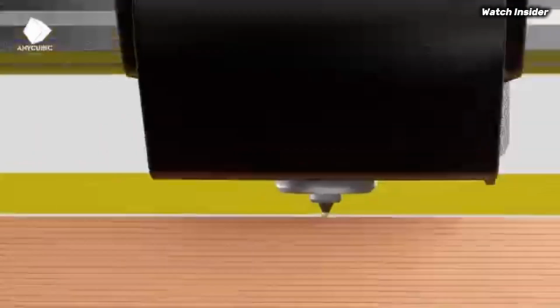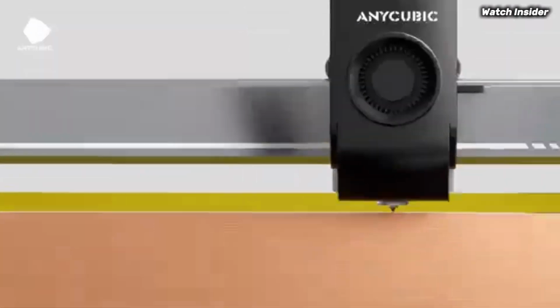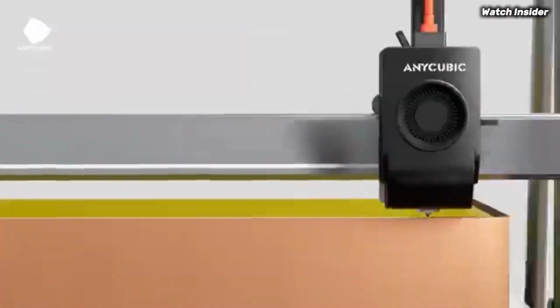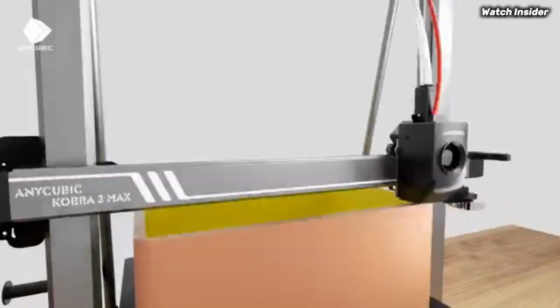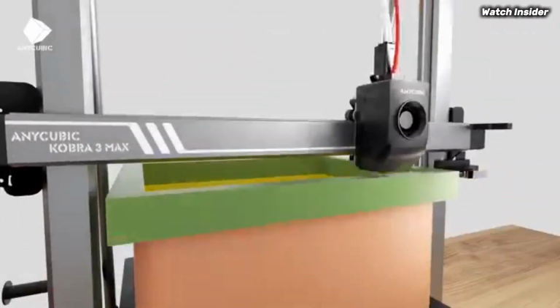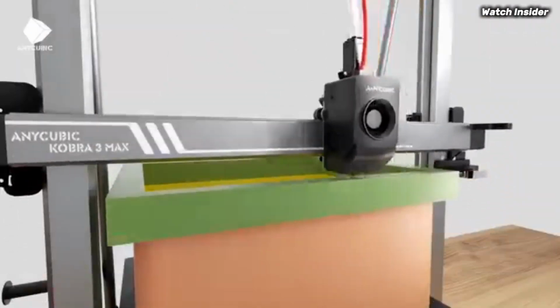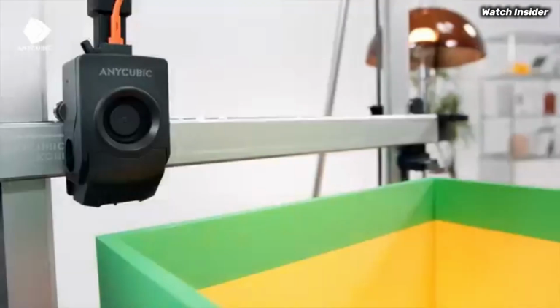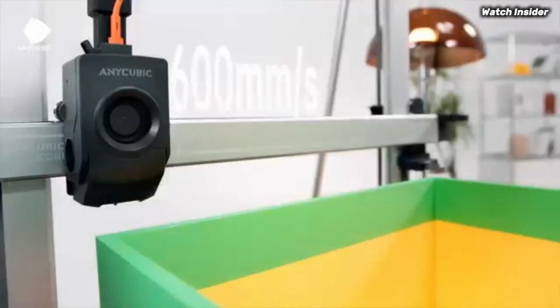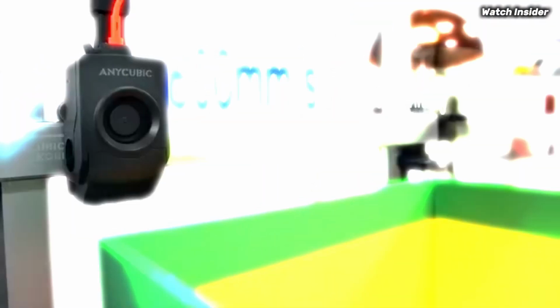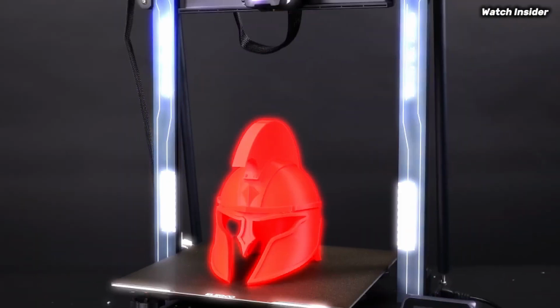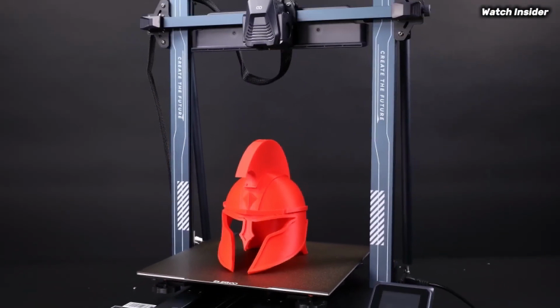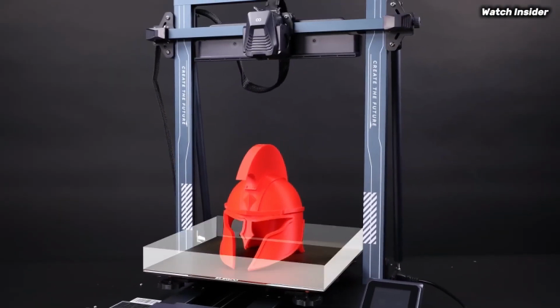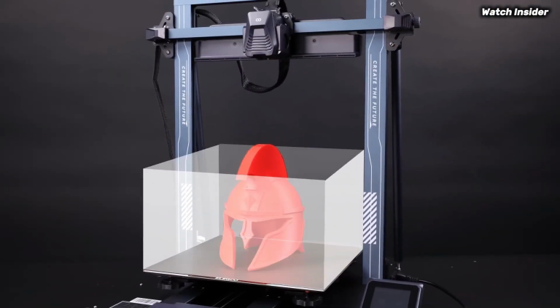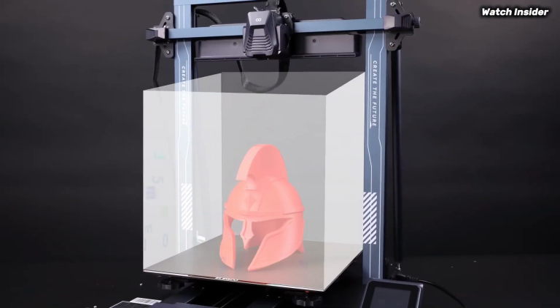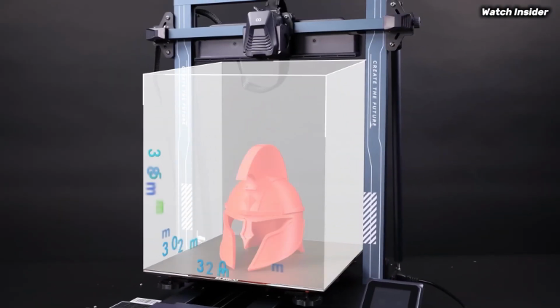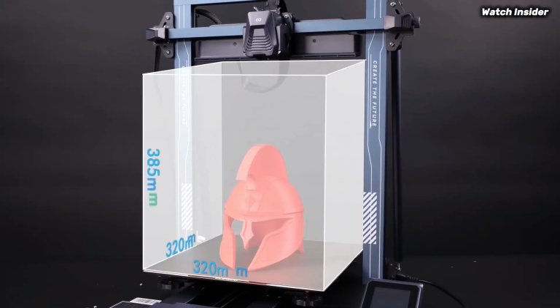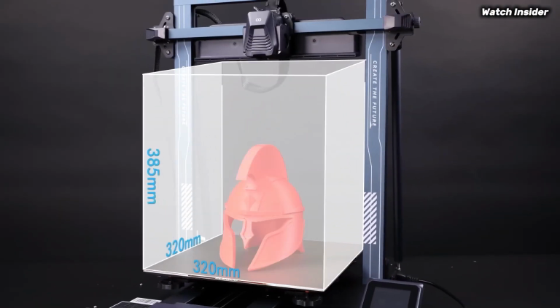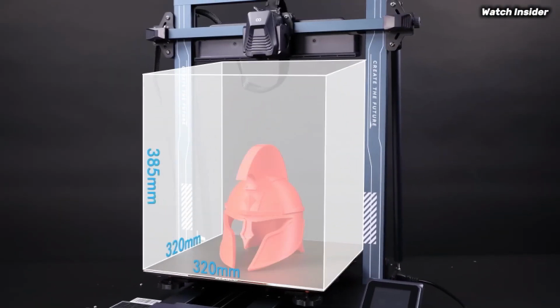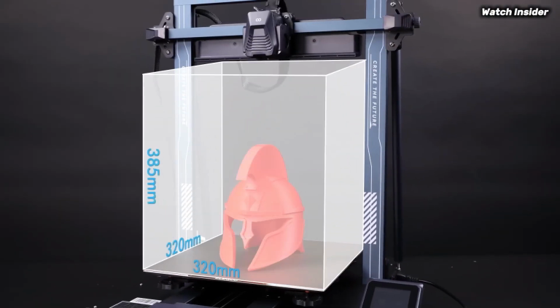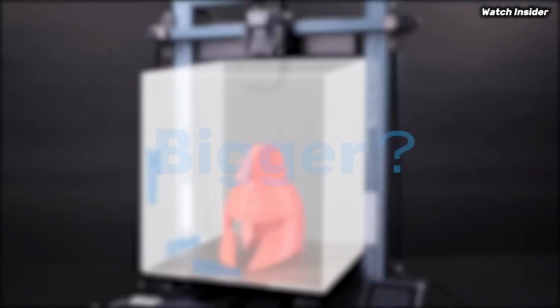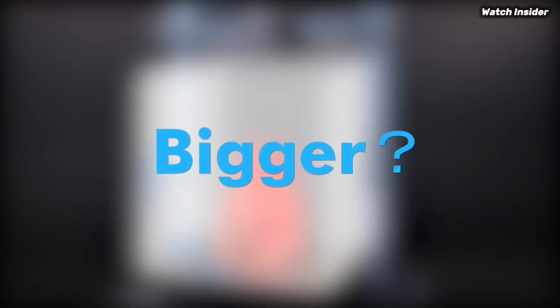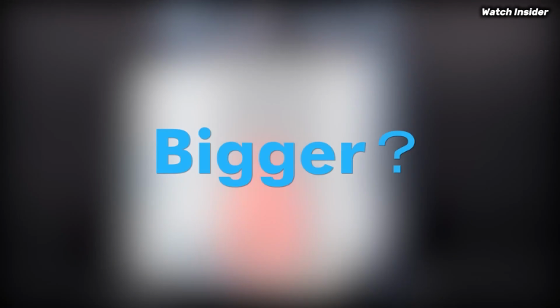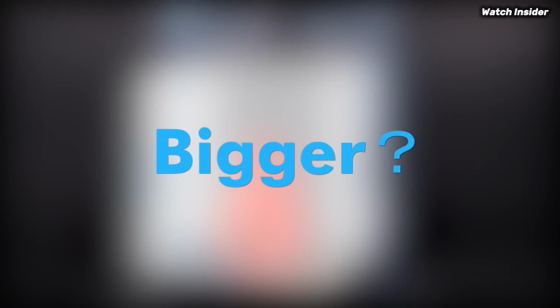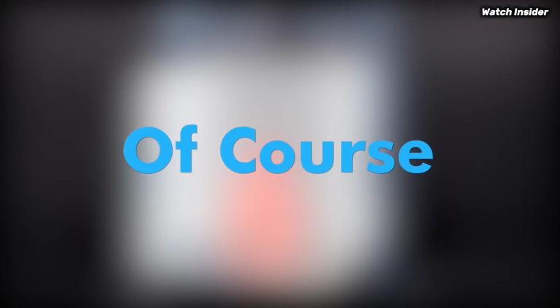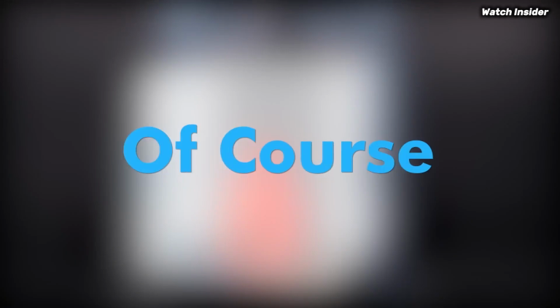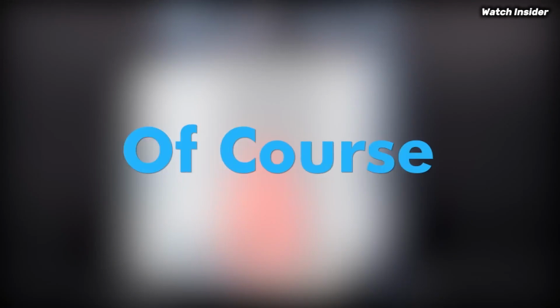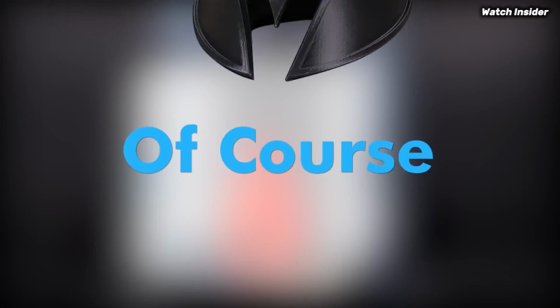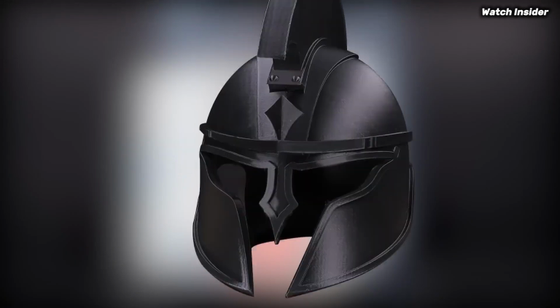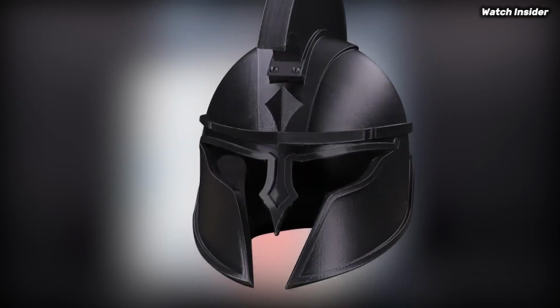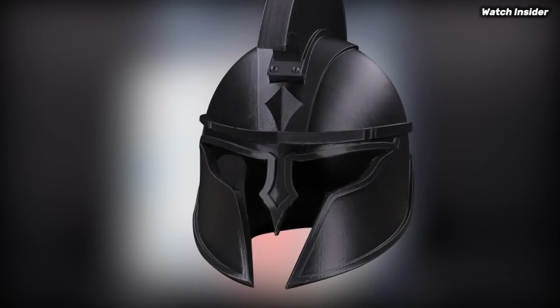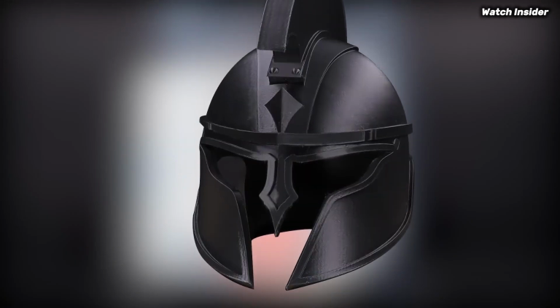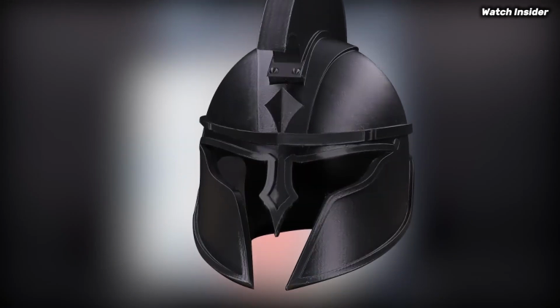The top-rated 3D printers for beginners in 2025: easy setup, high-quality prints, and budget-friendly options.